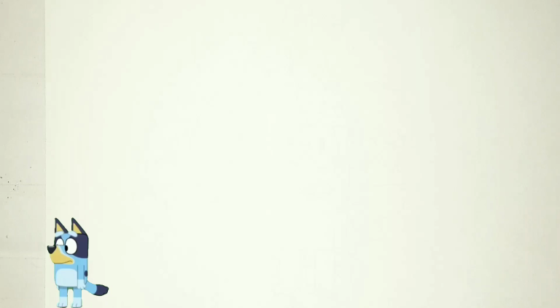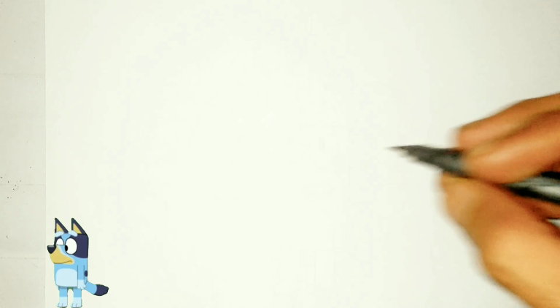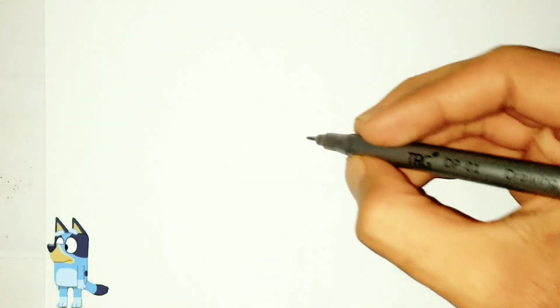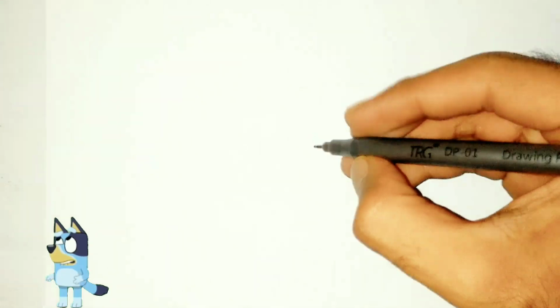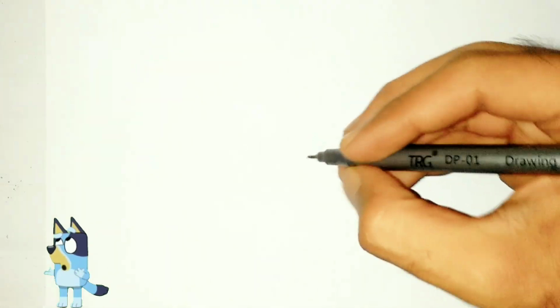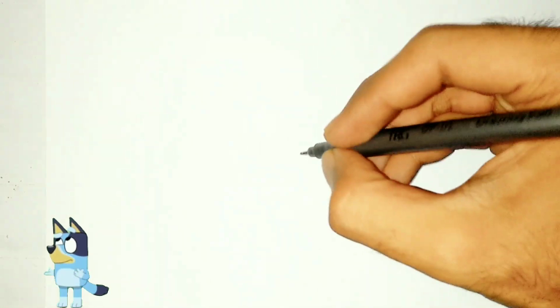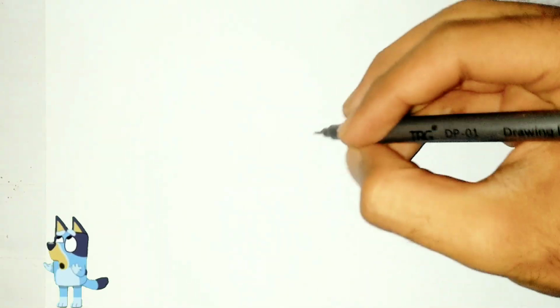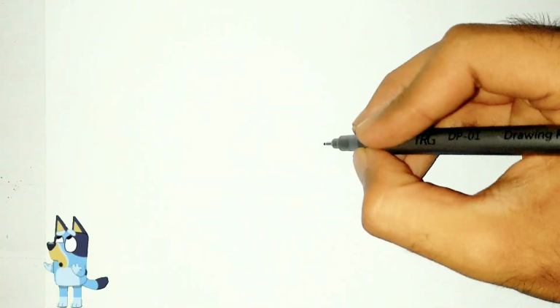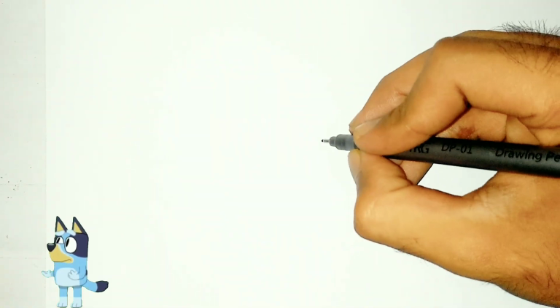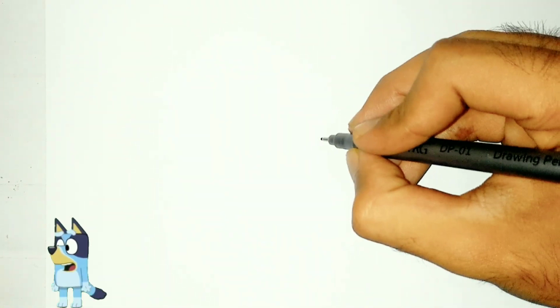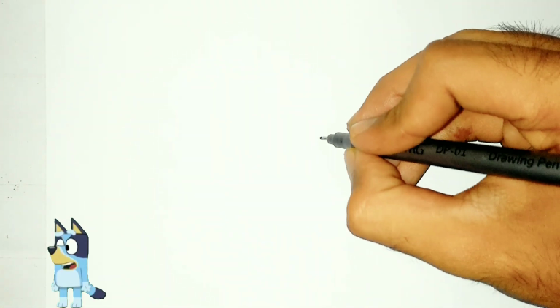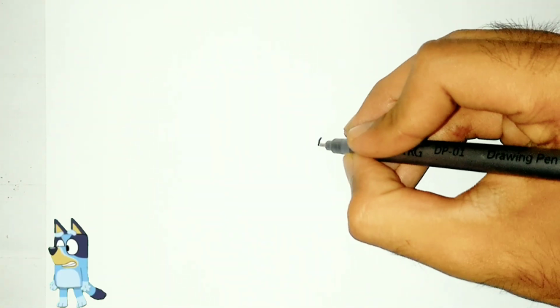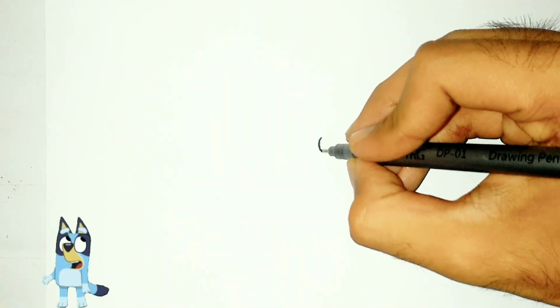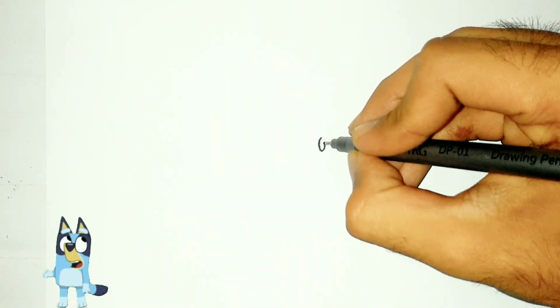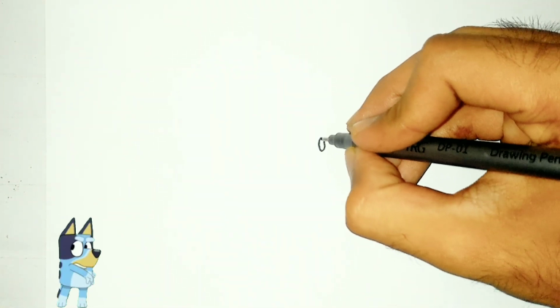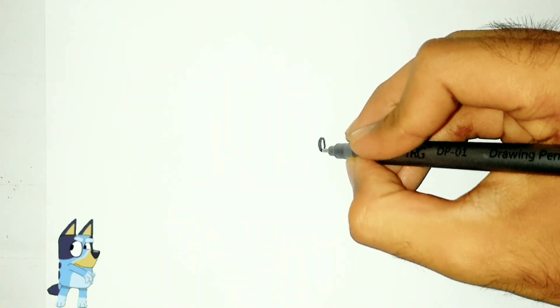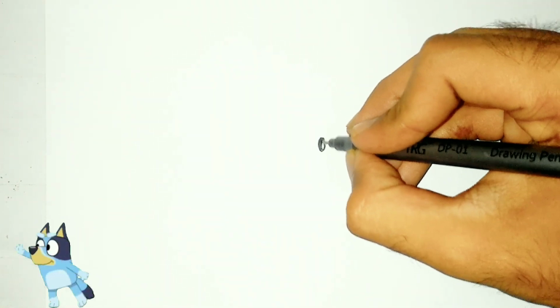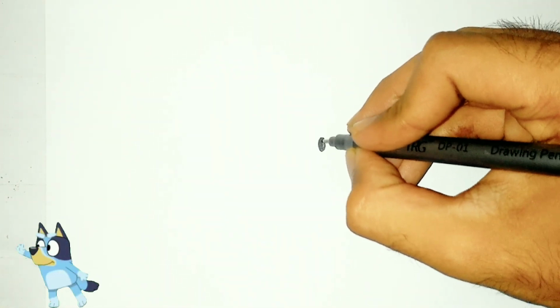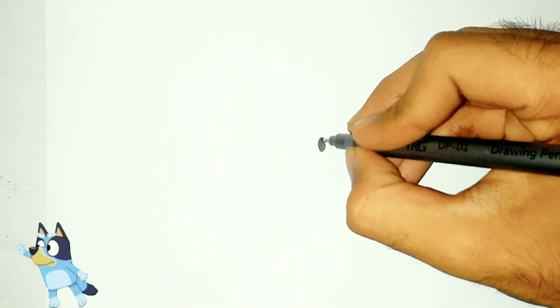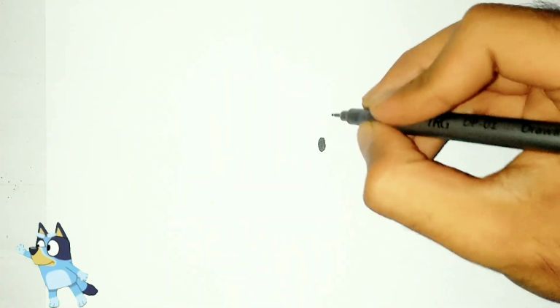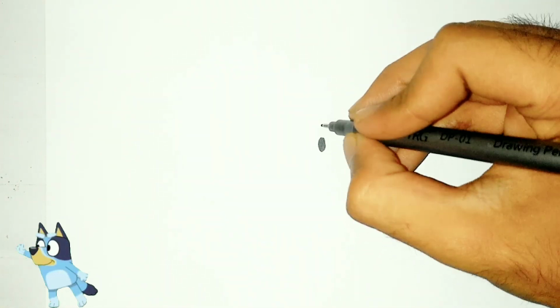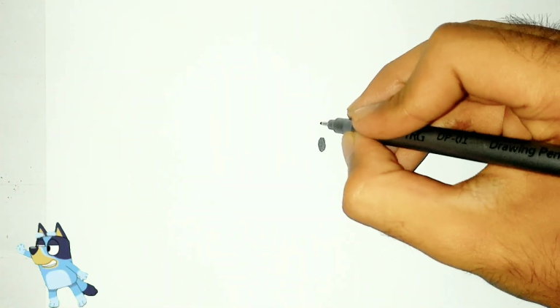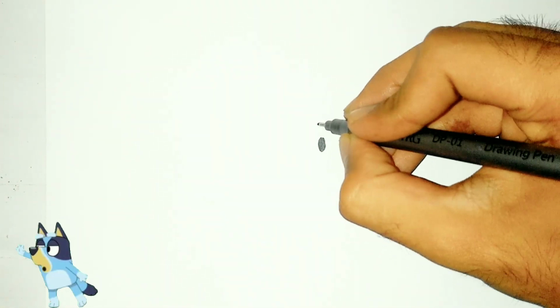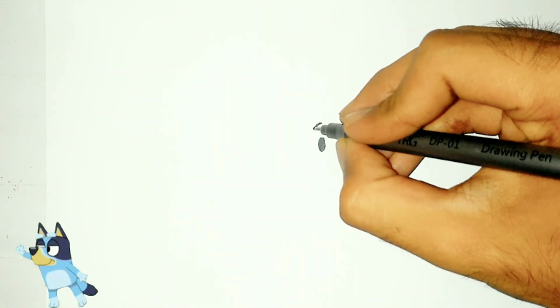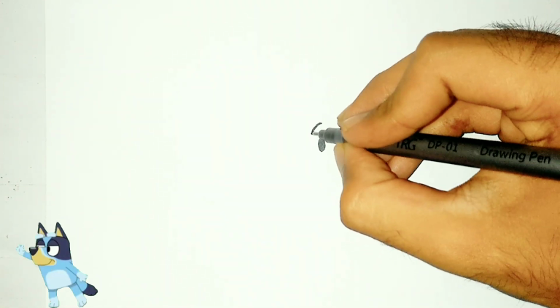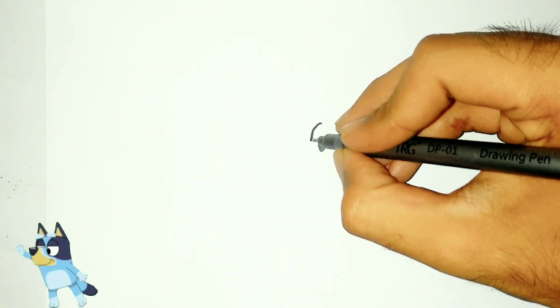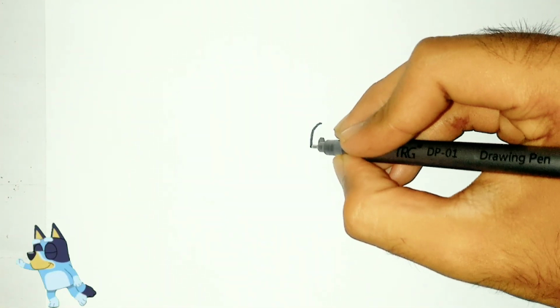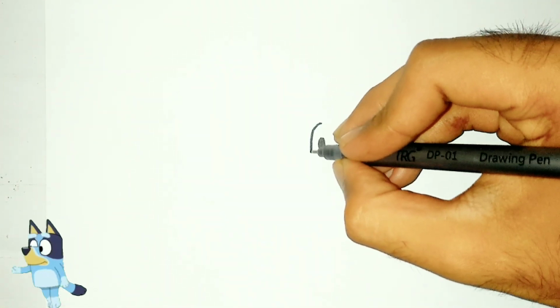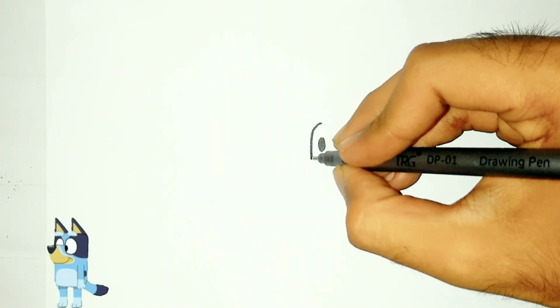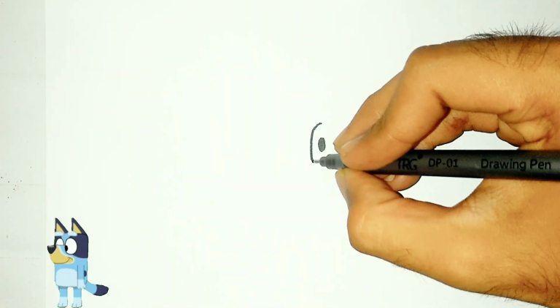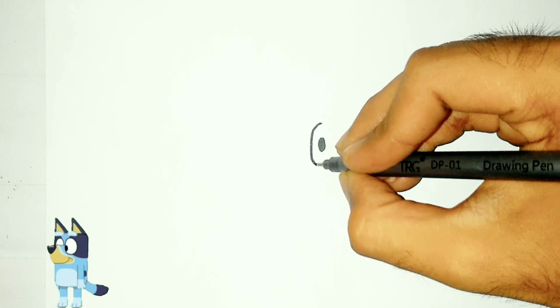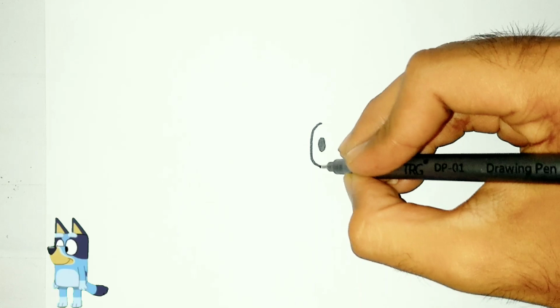Hello guys, welcome back again. Now I will draw Bluey. Come learn to draw with me.